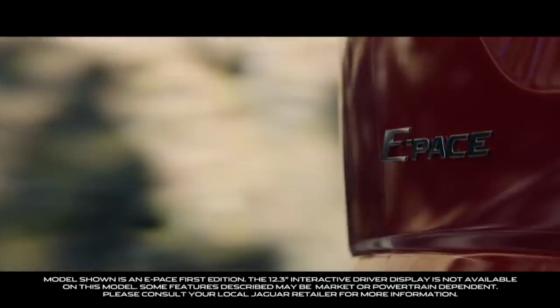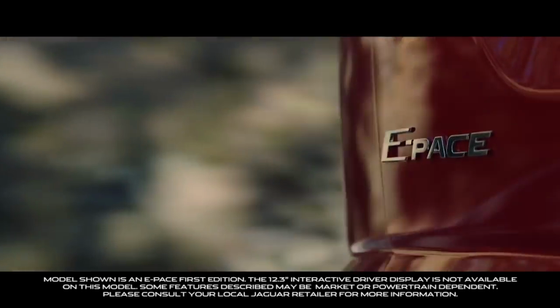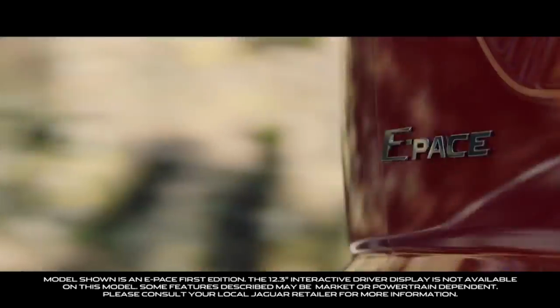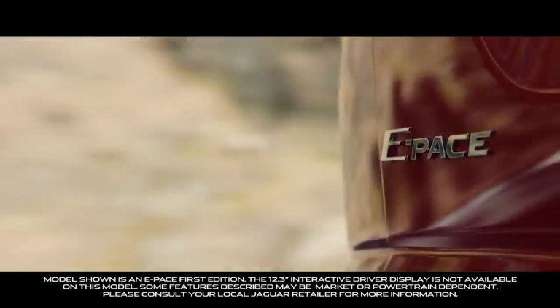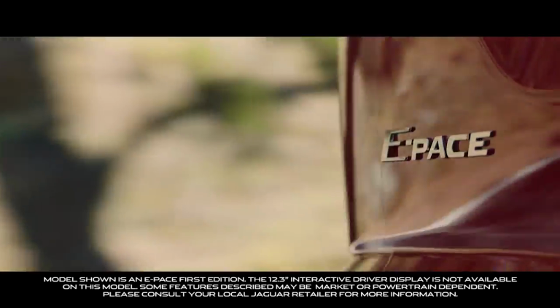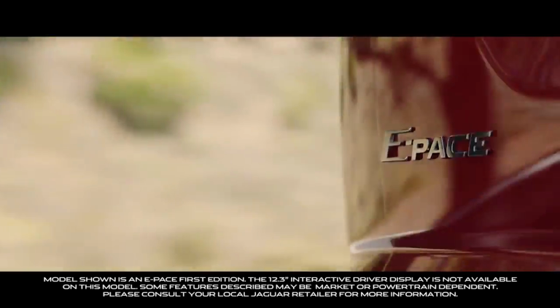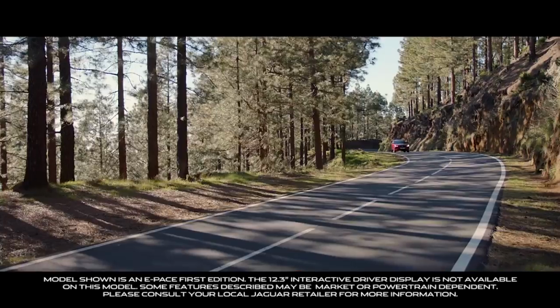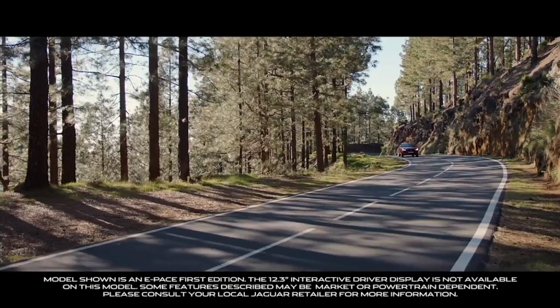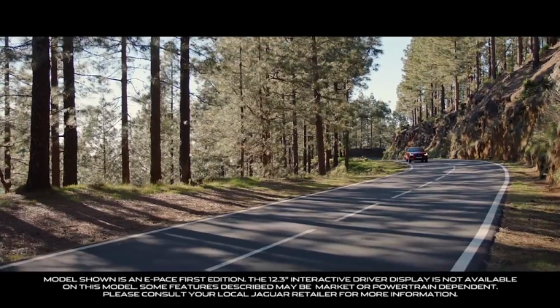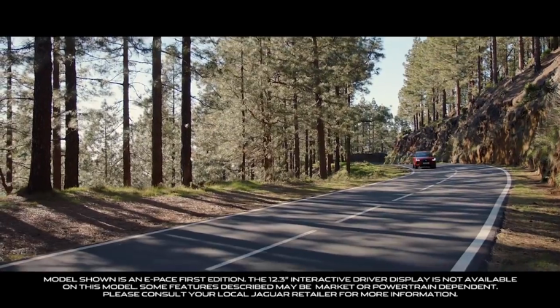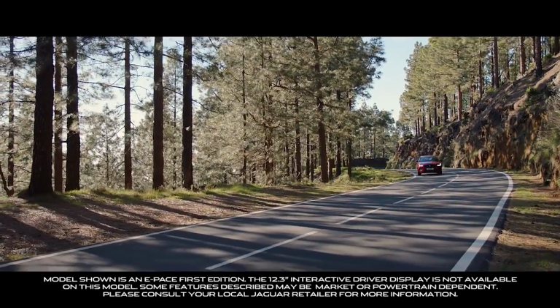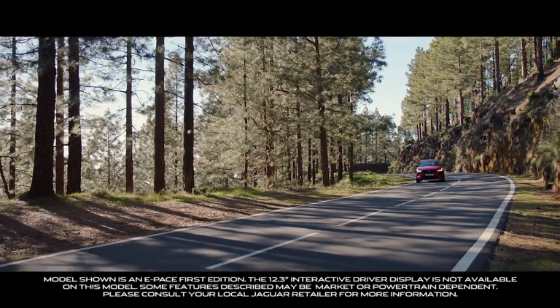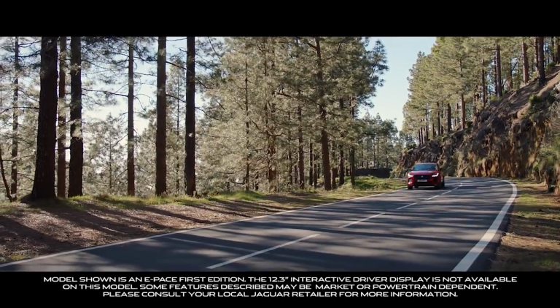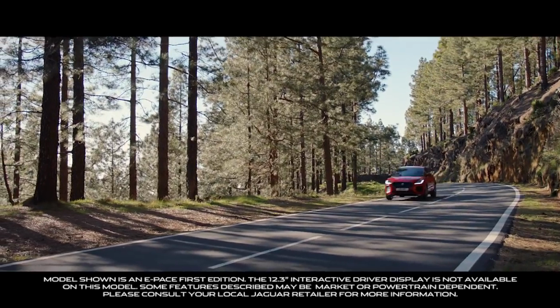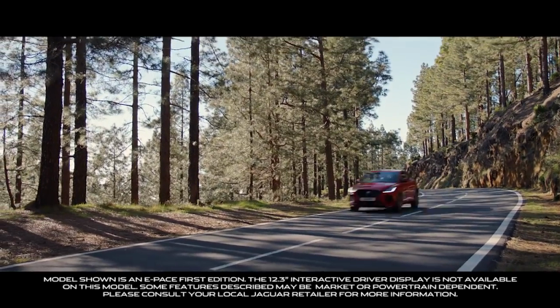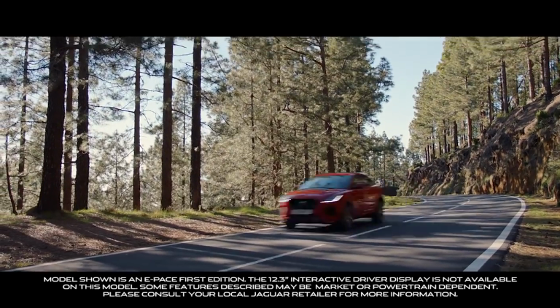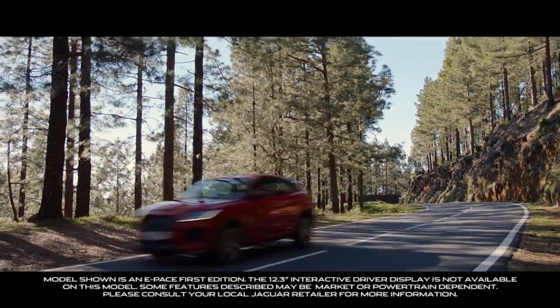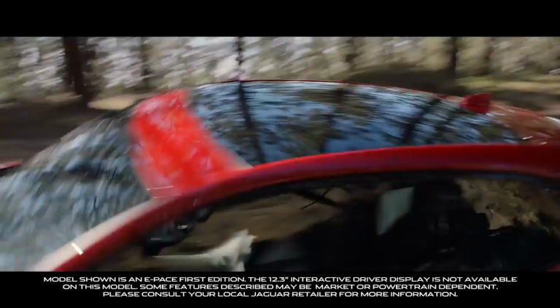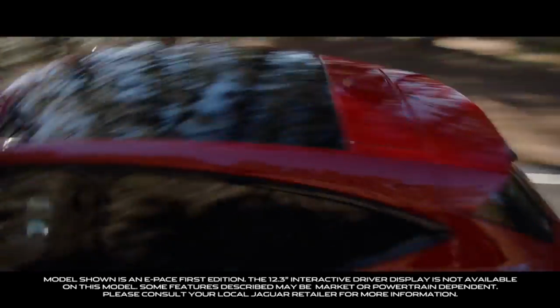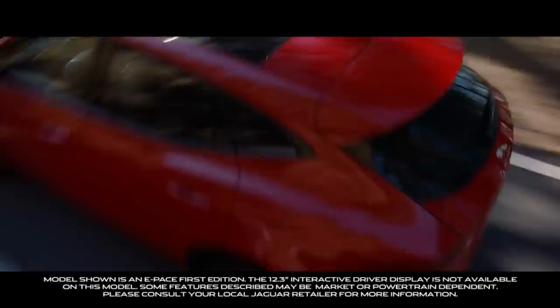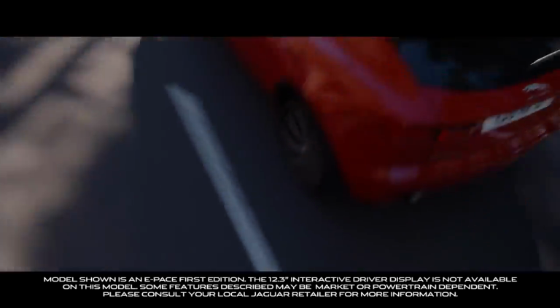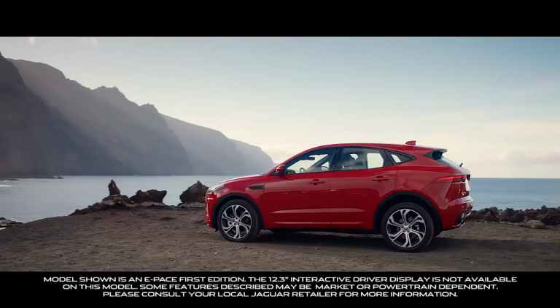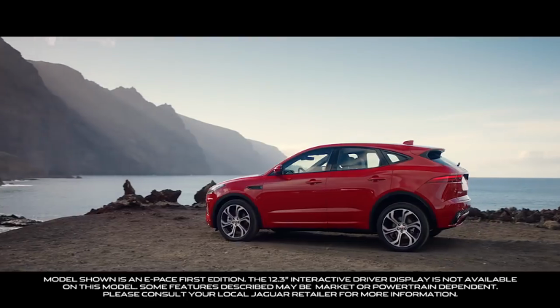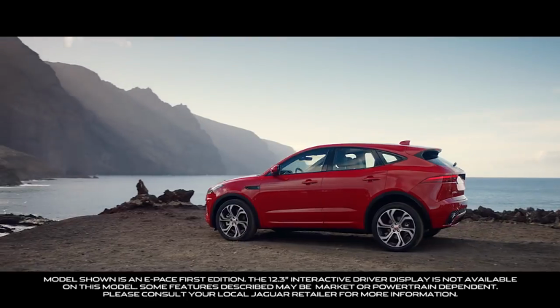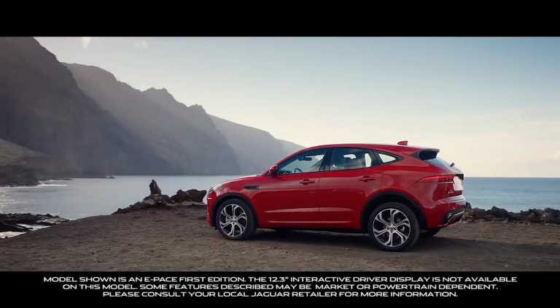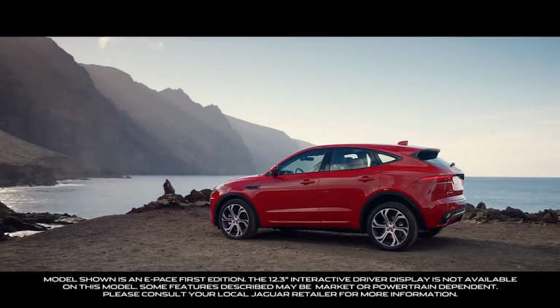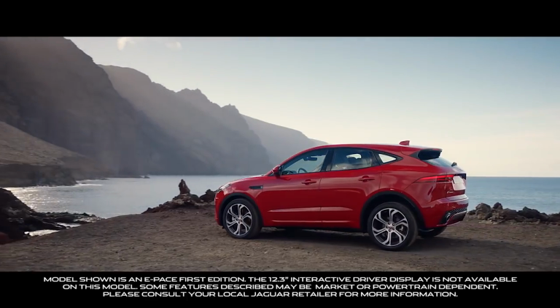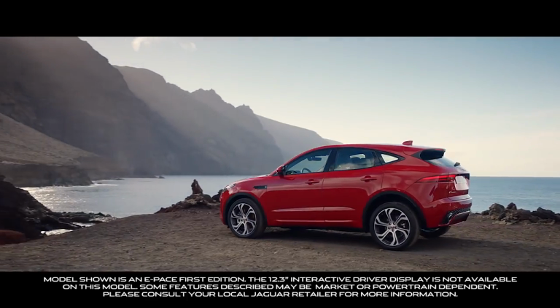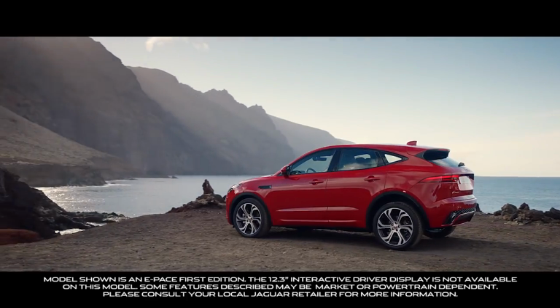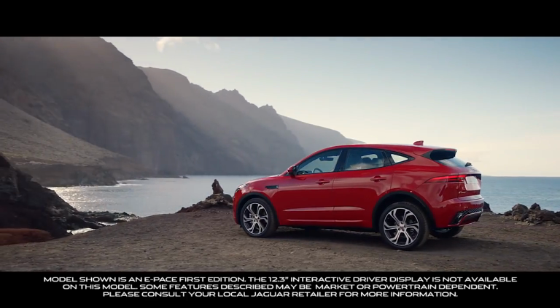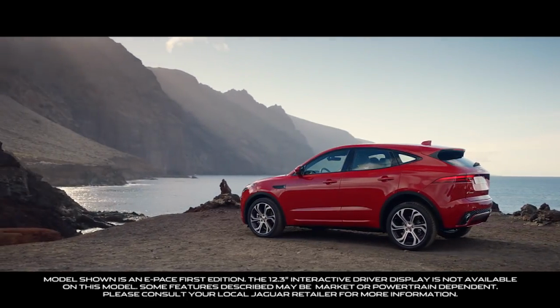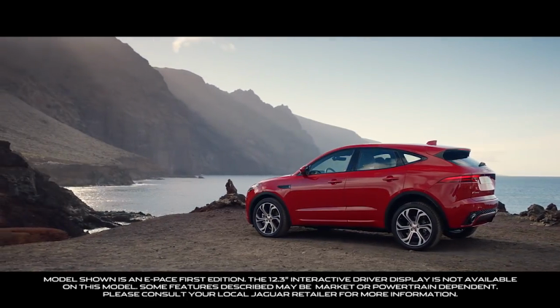The new Jaguar E-Pace. The compact SUV reimagined by Jaguar.